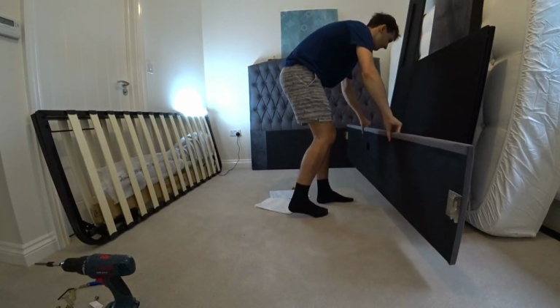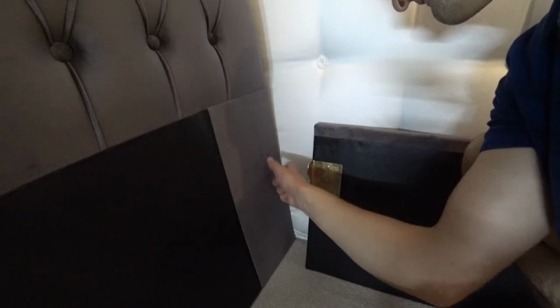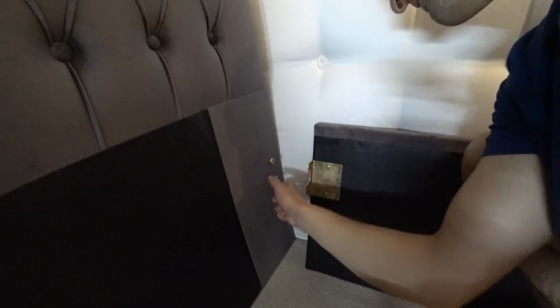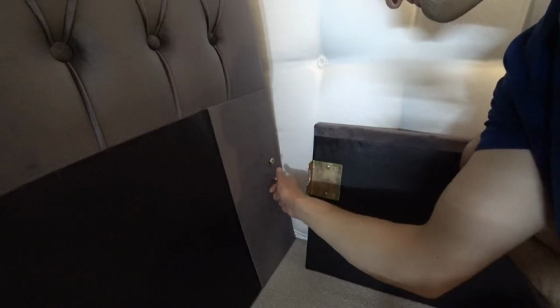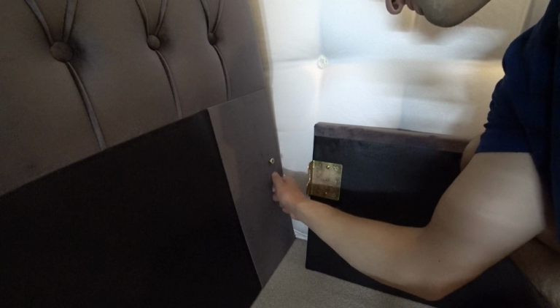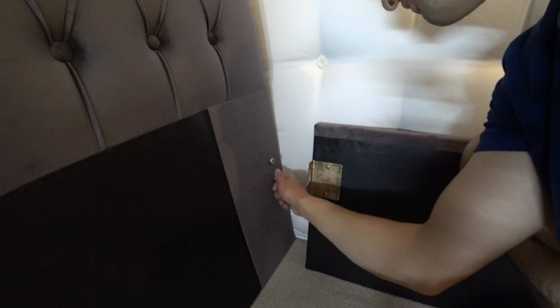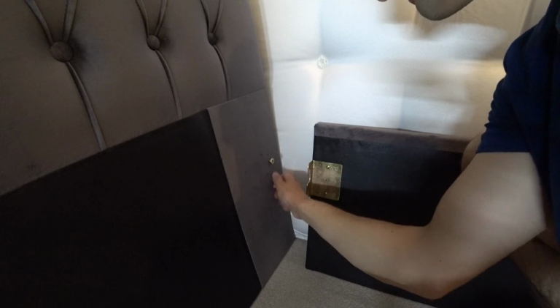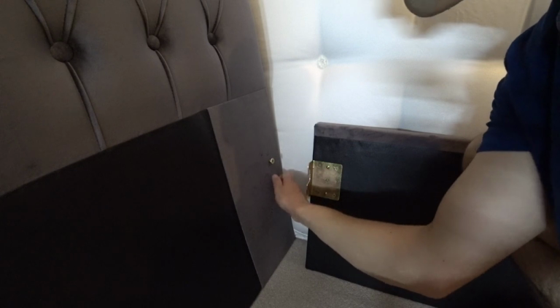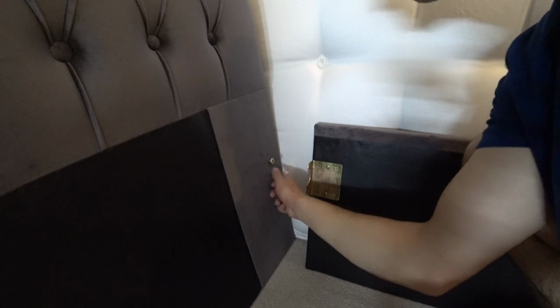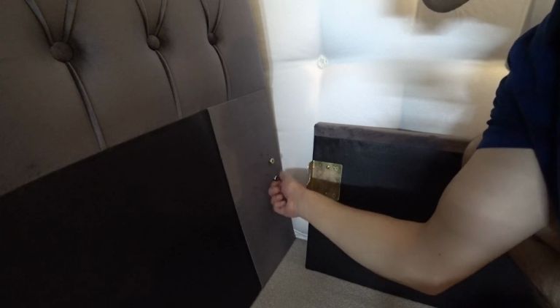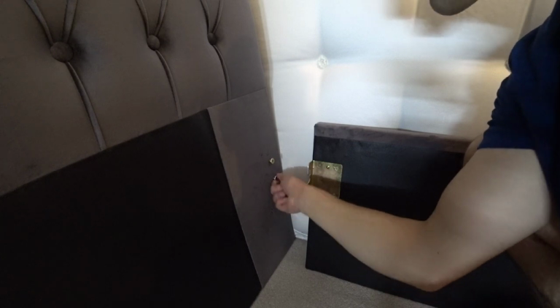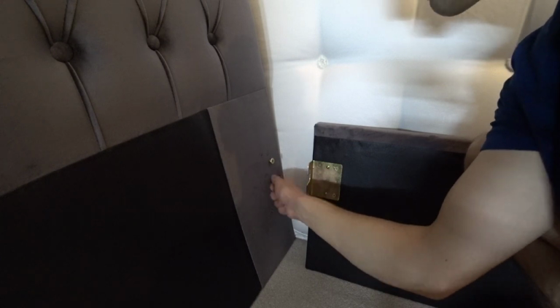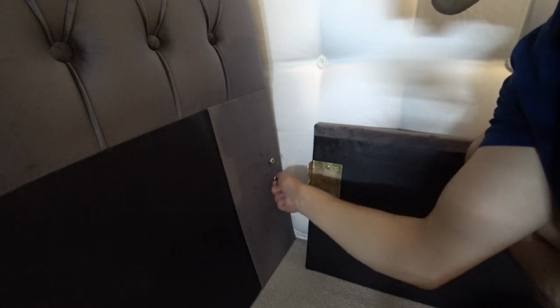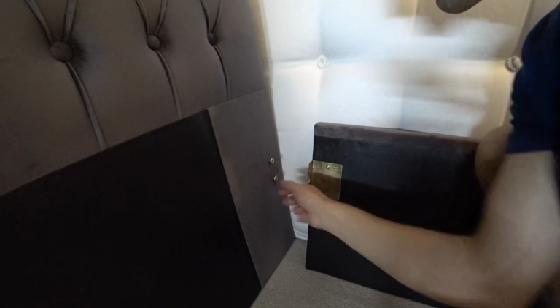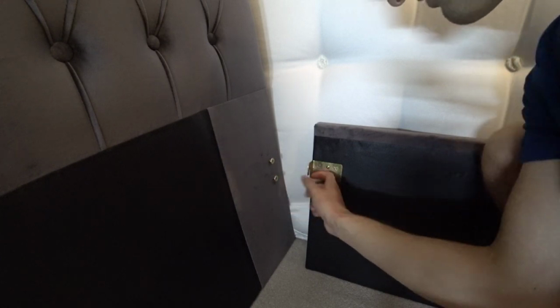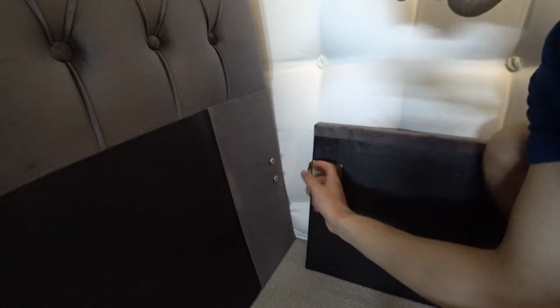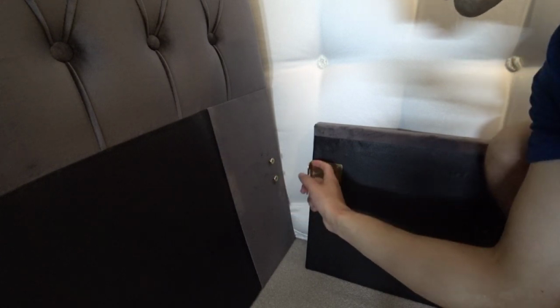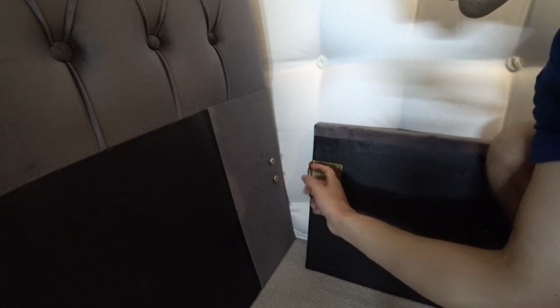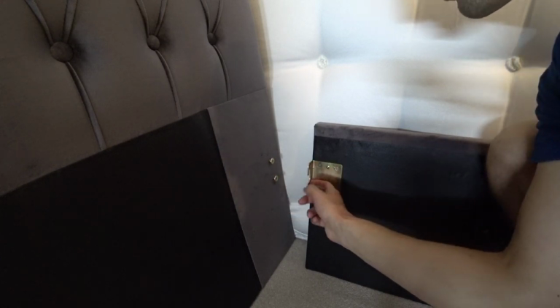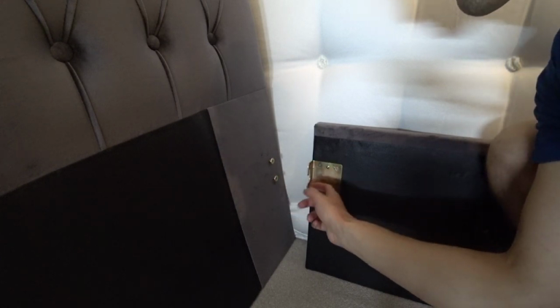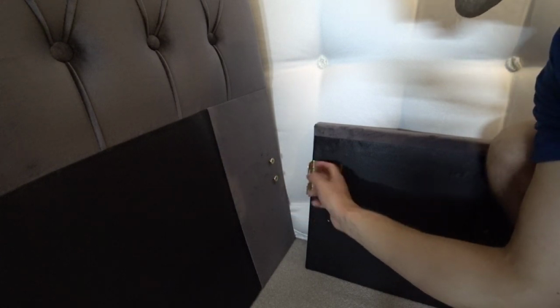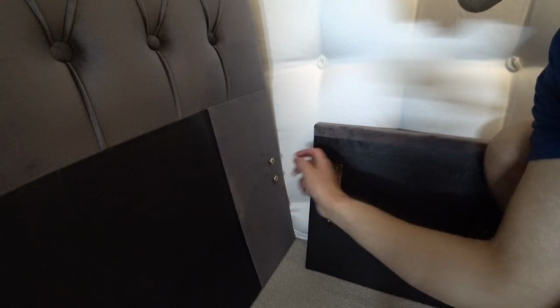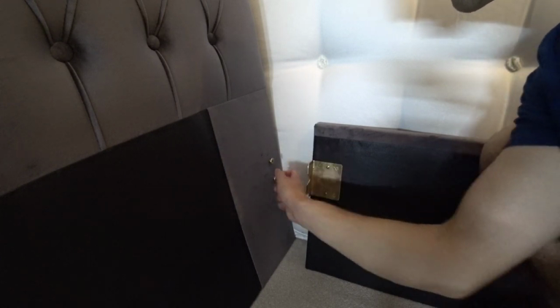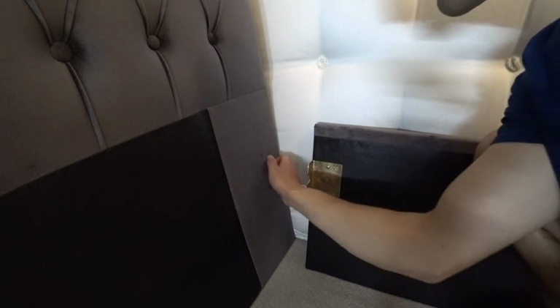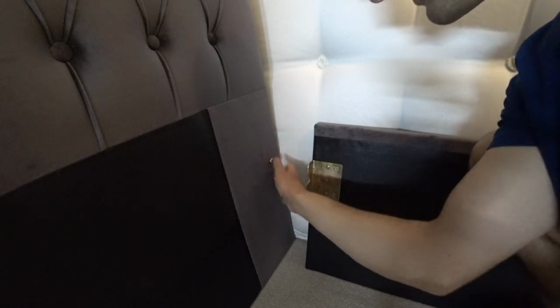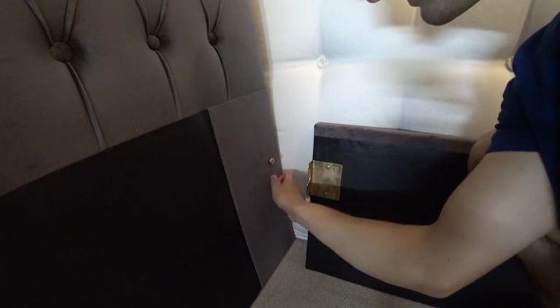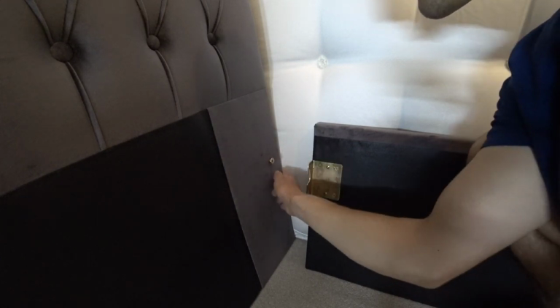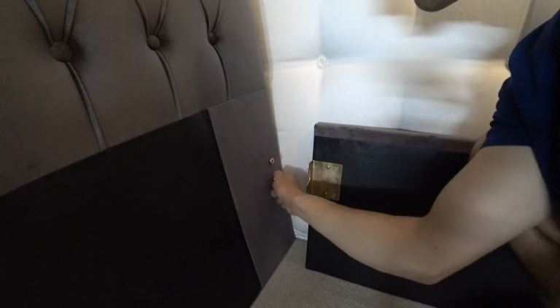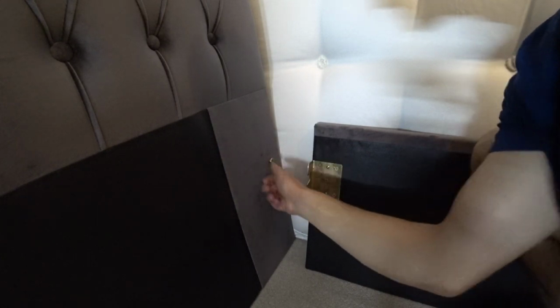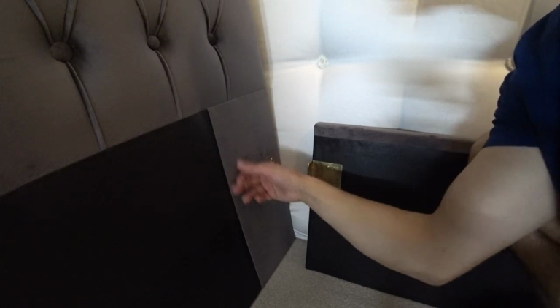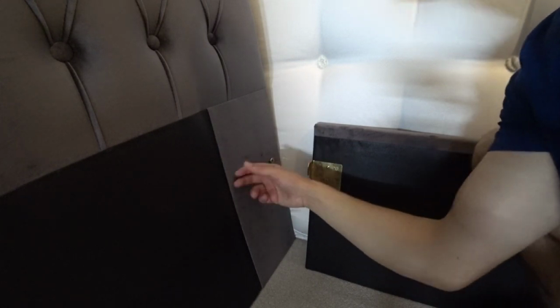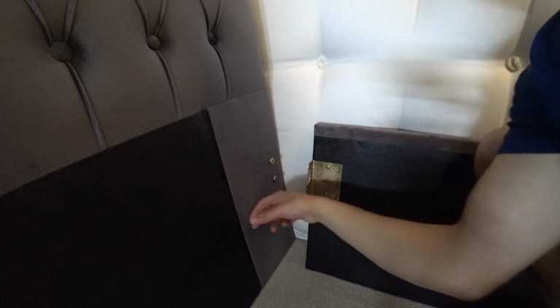Good solid bolts there. Everything feels very solid — well made.